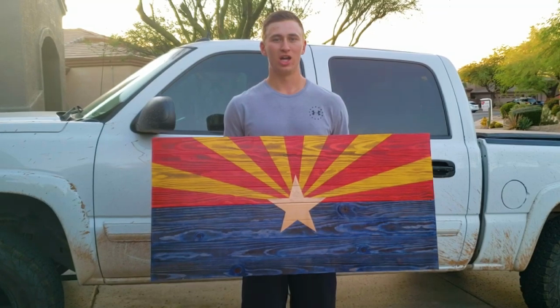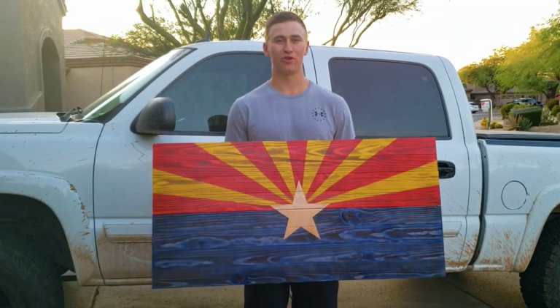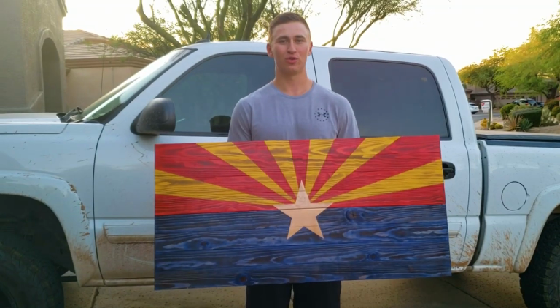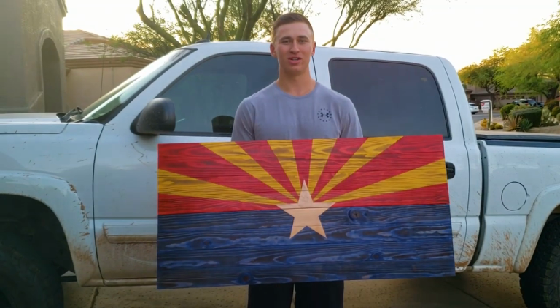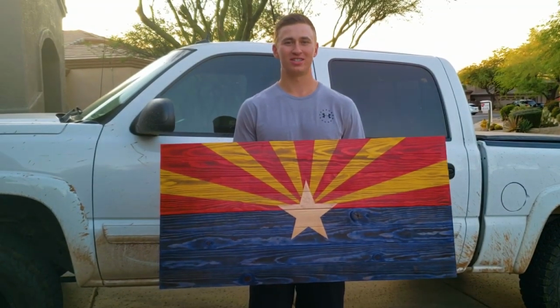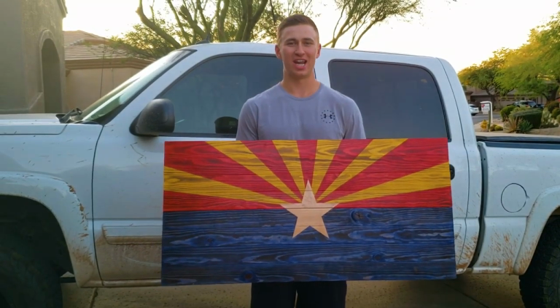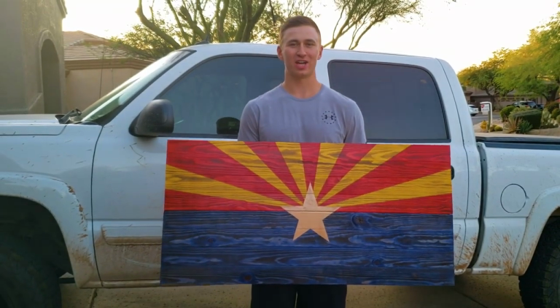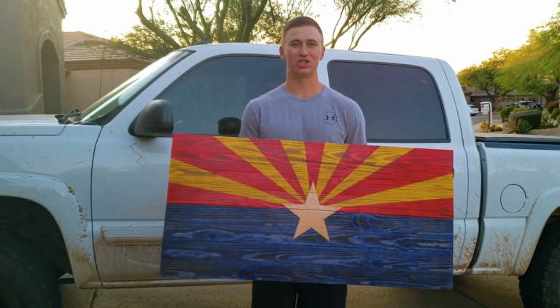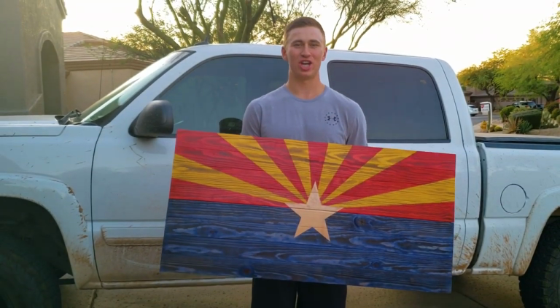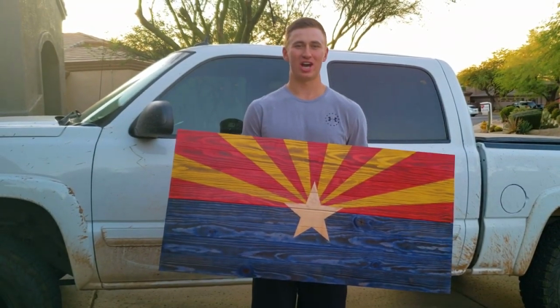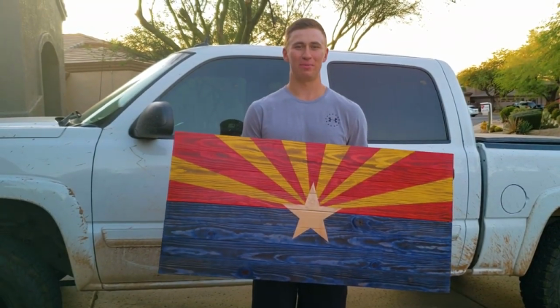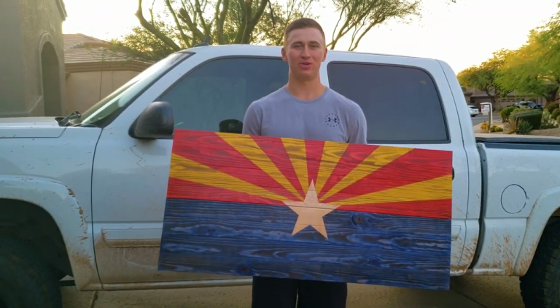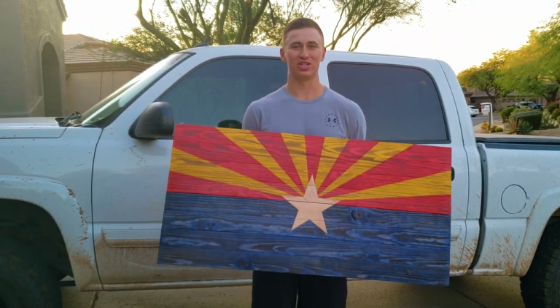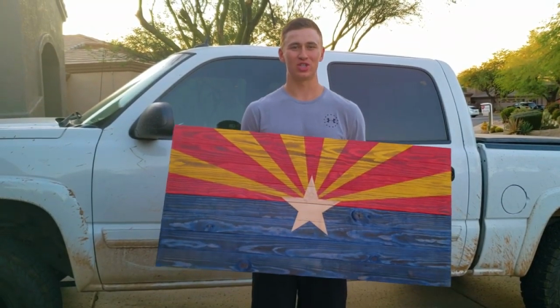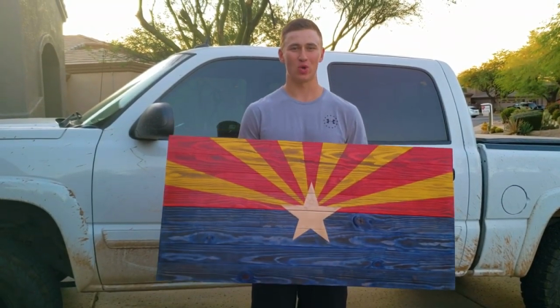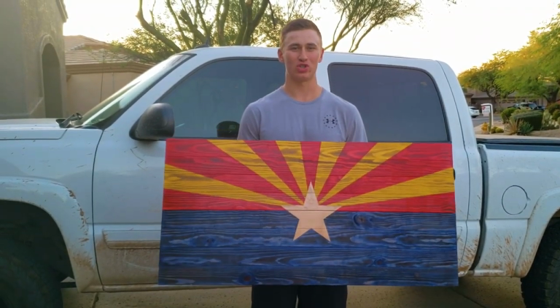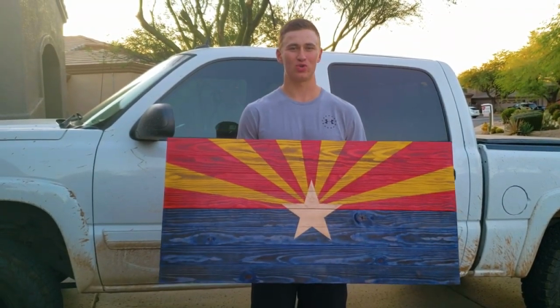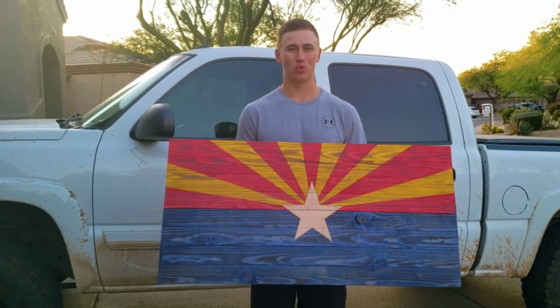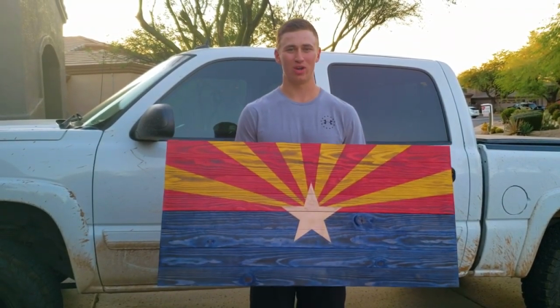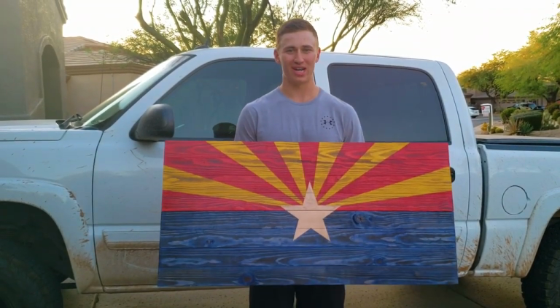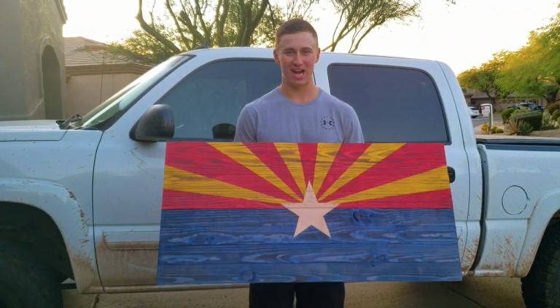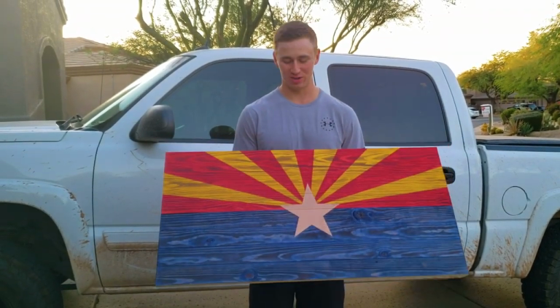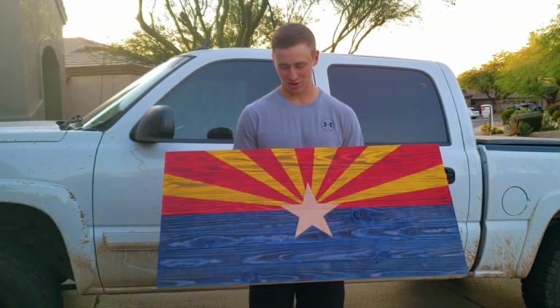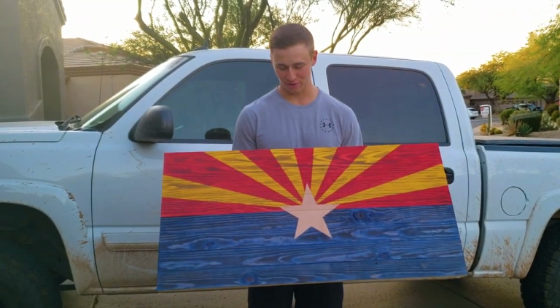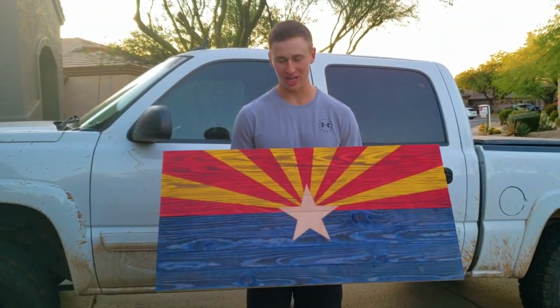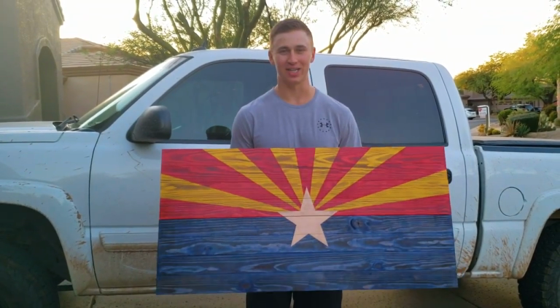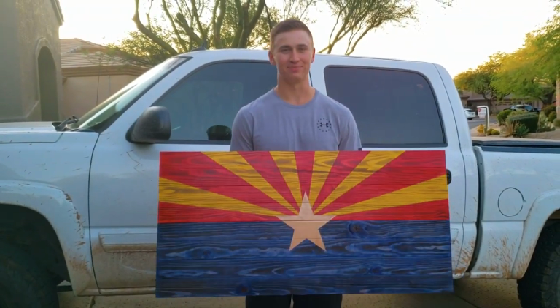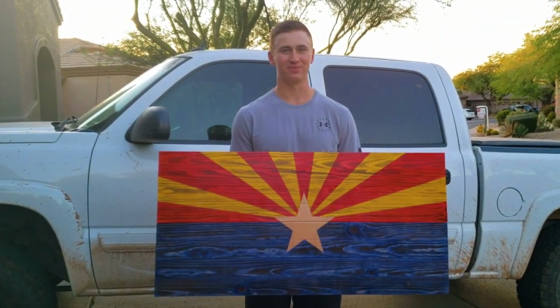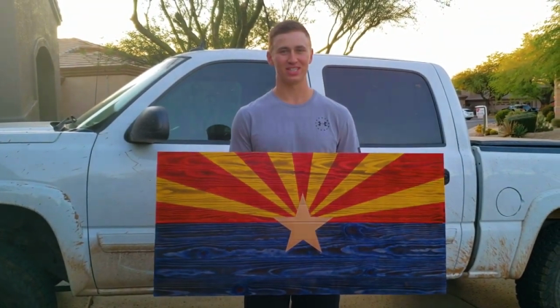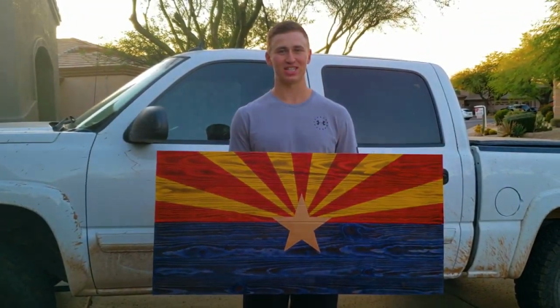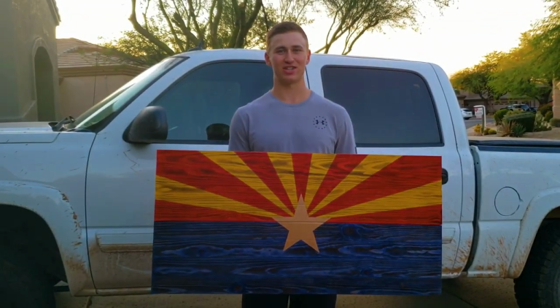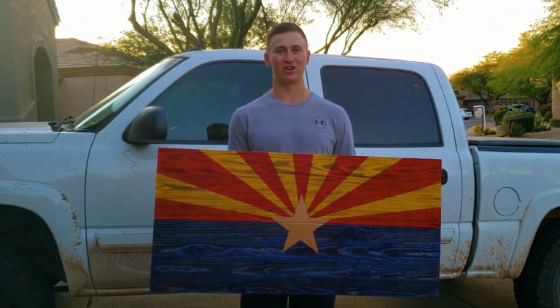Hello everyone, today I'm going to show you how to build this torched wooden Arizona flag. Let's get started.